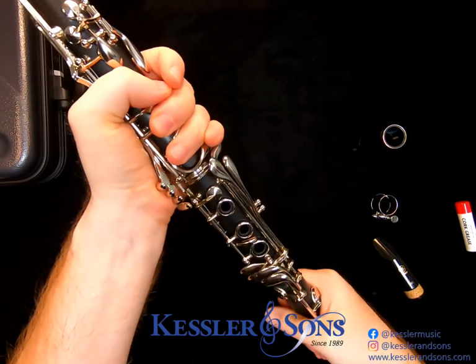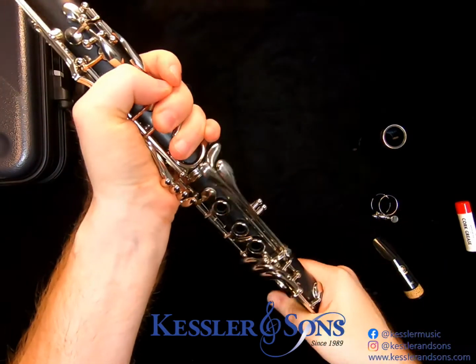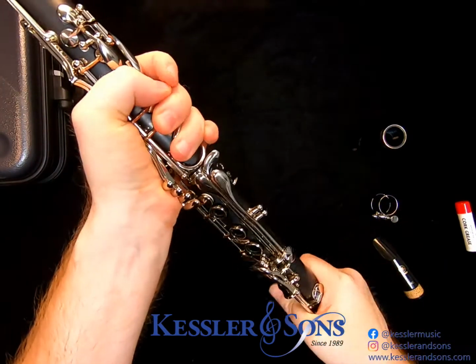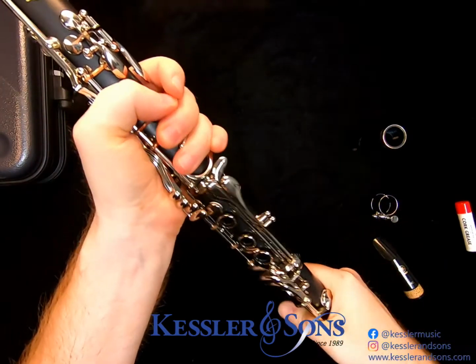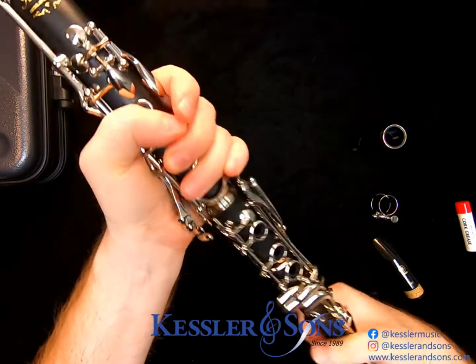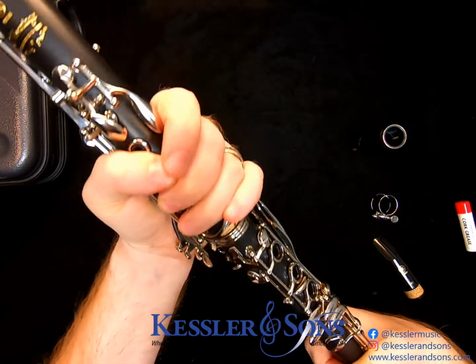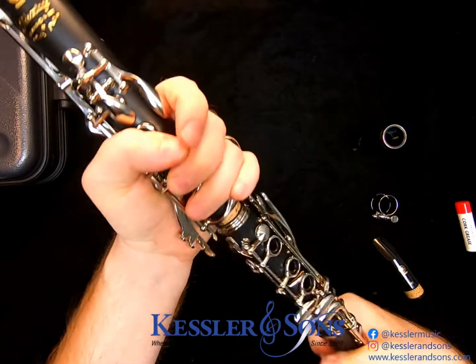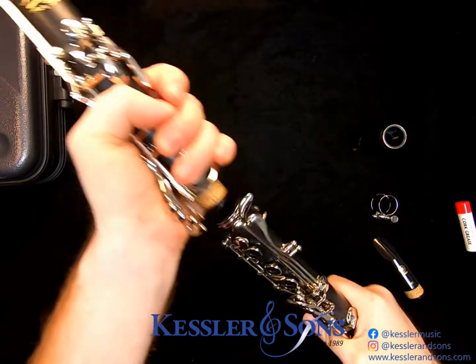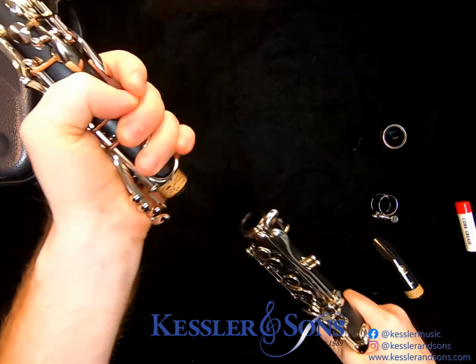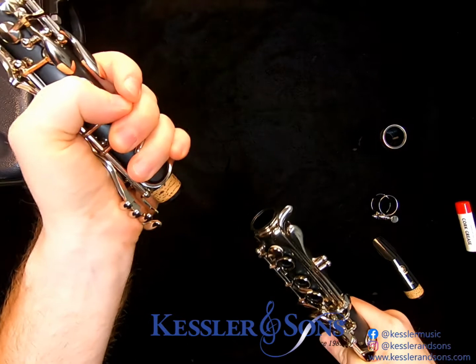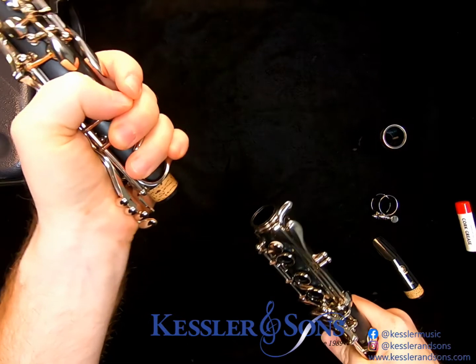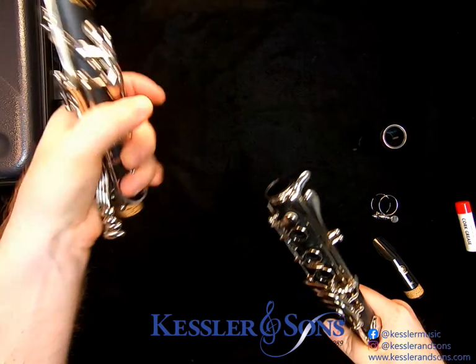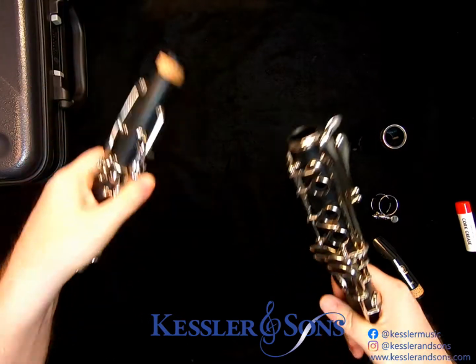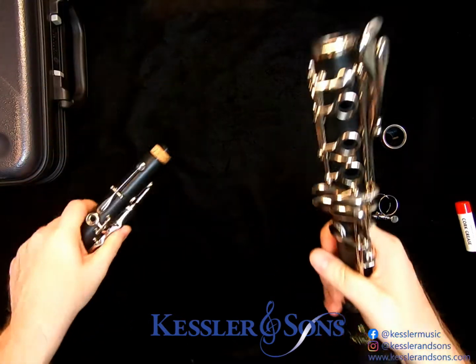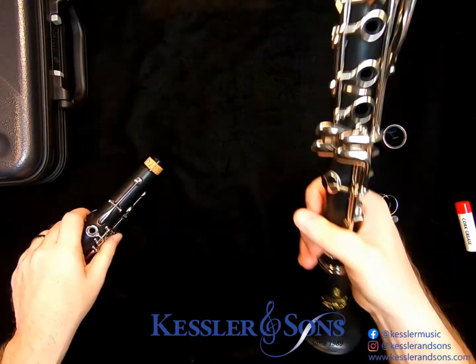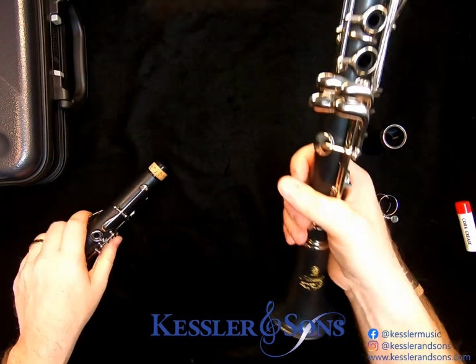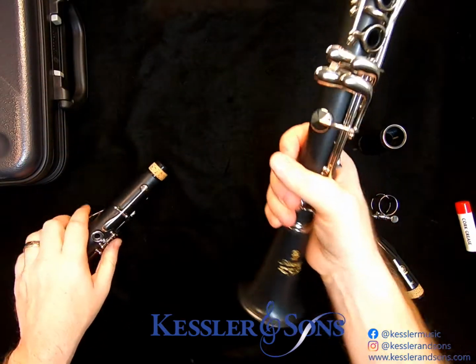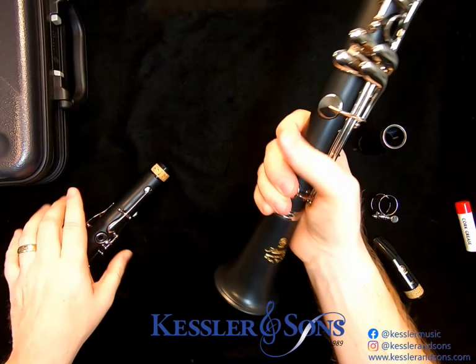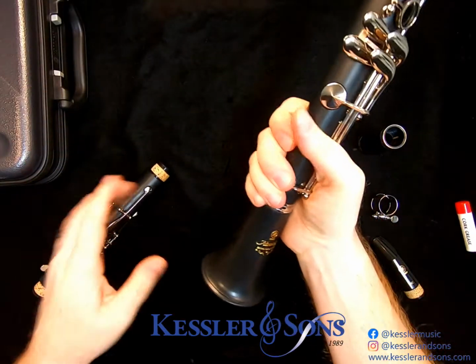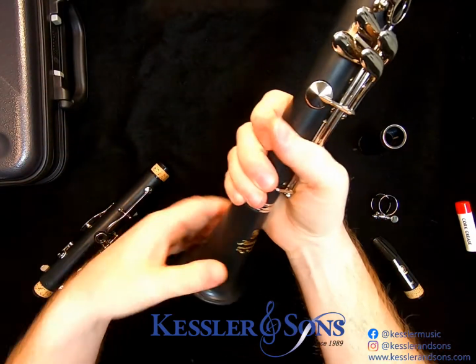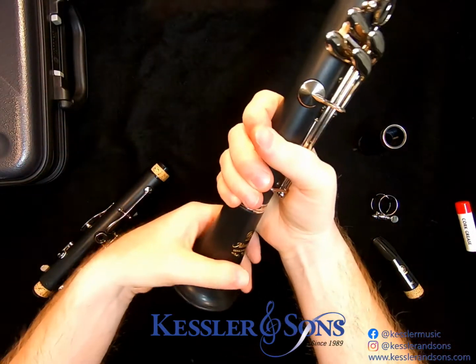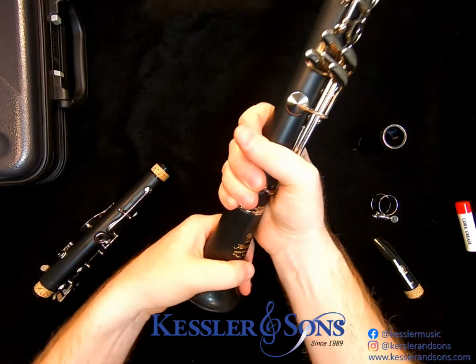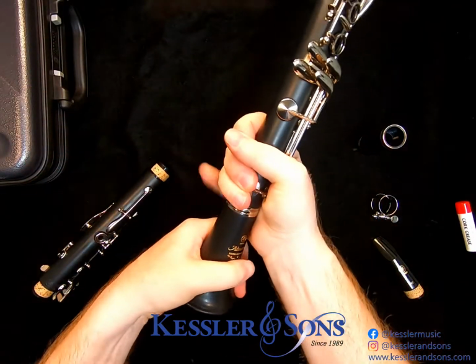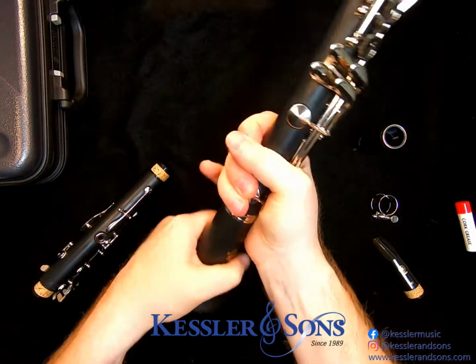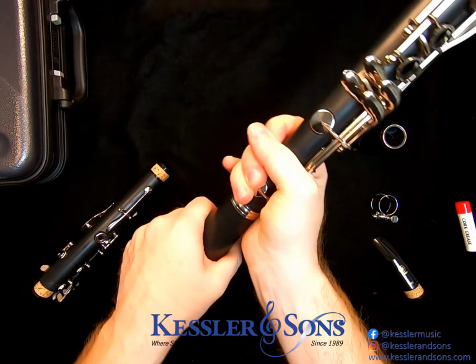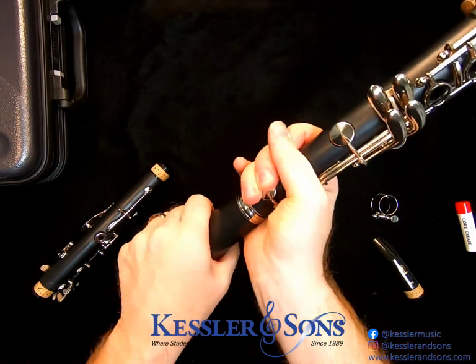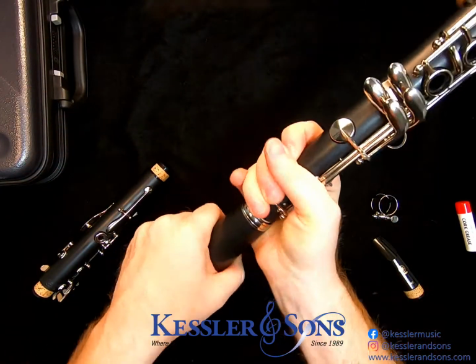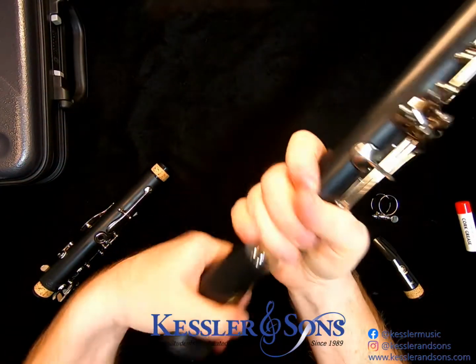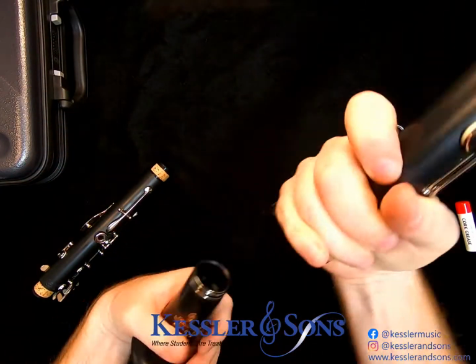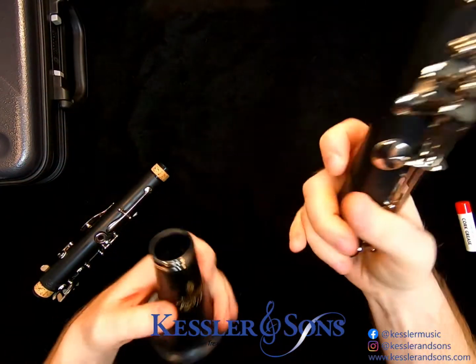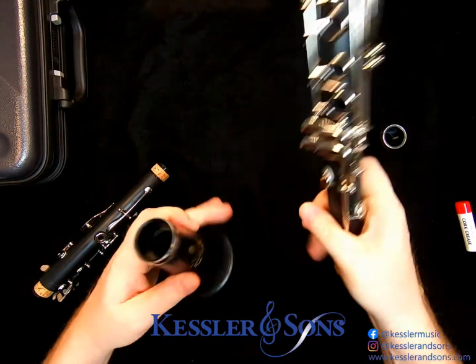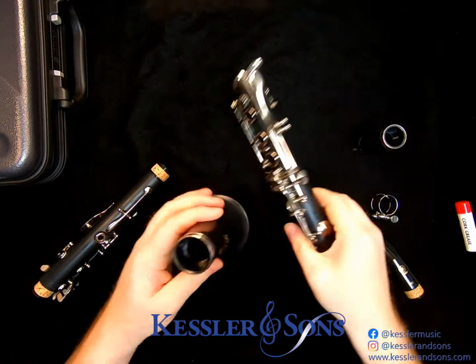Use small twist motions to disassemble everything, then disassemble the bell.